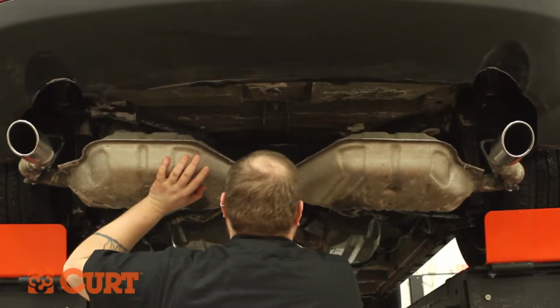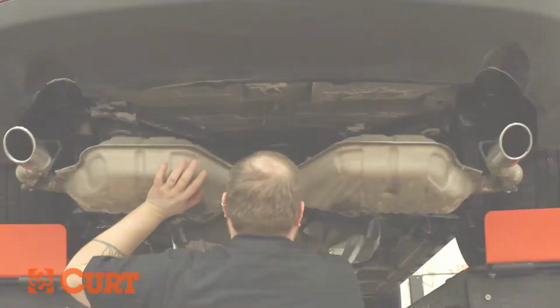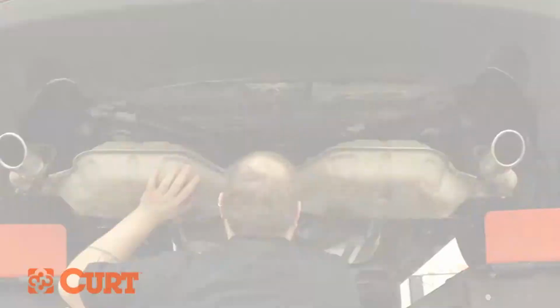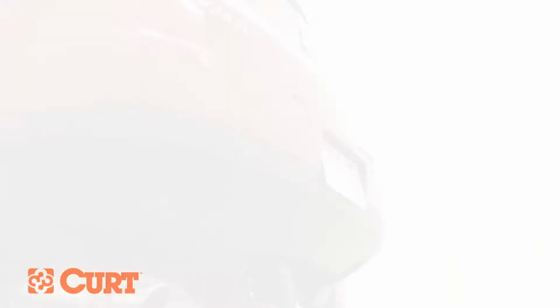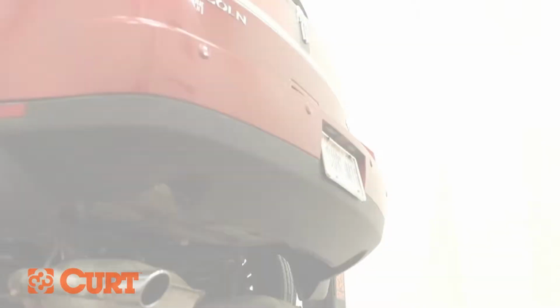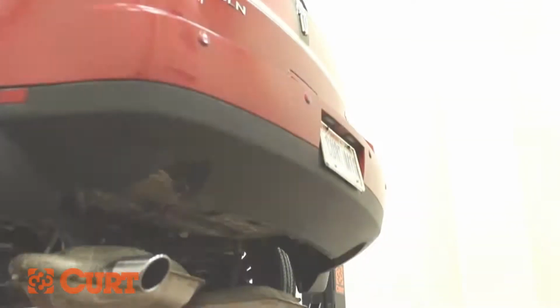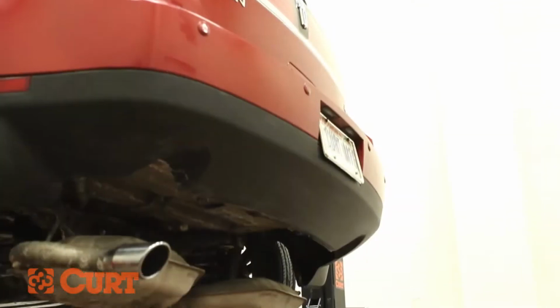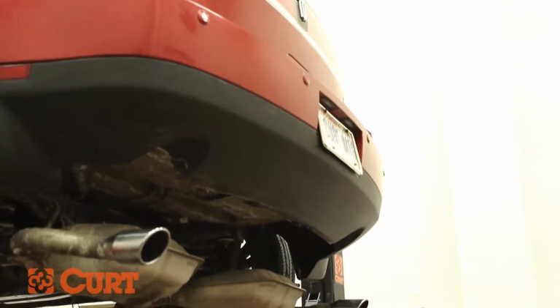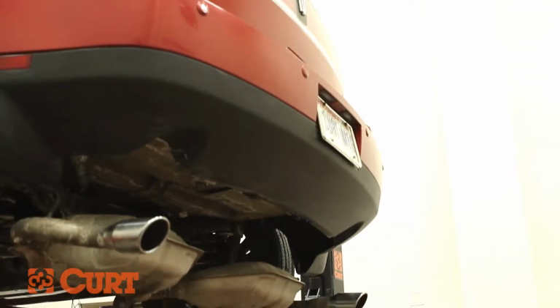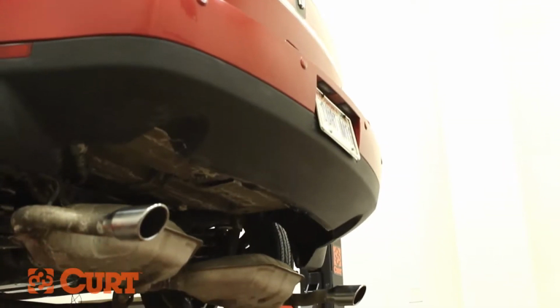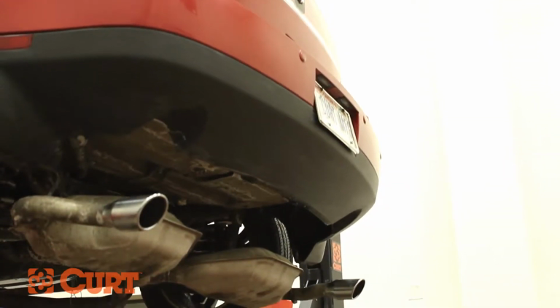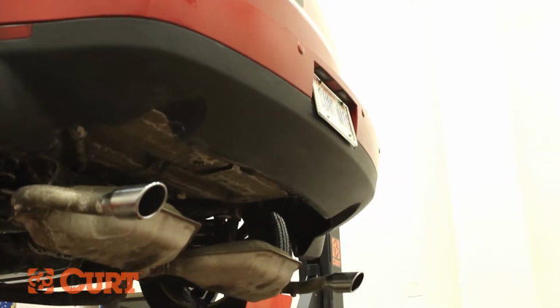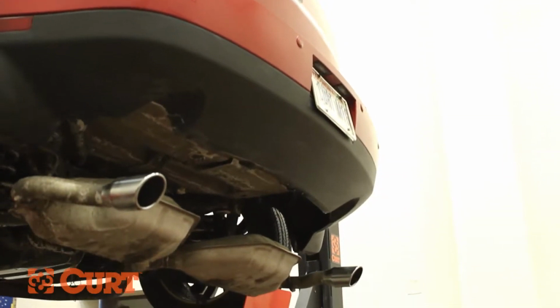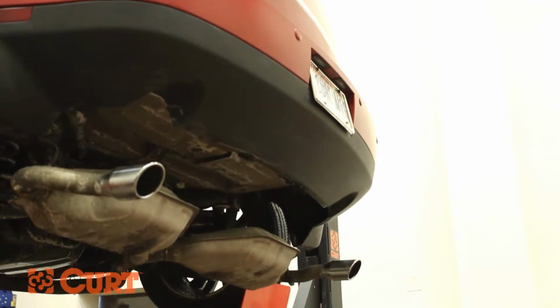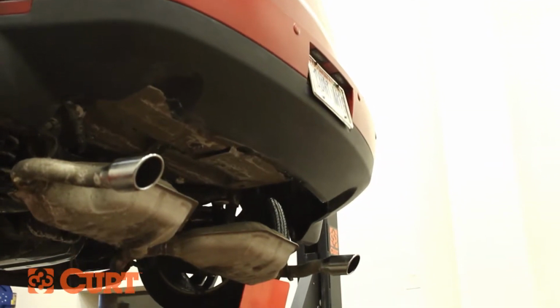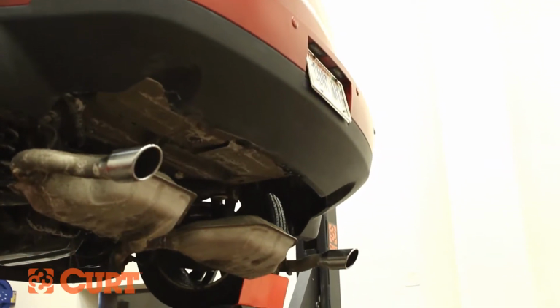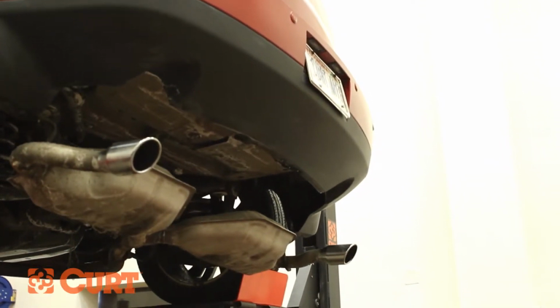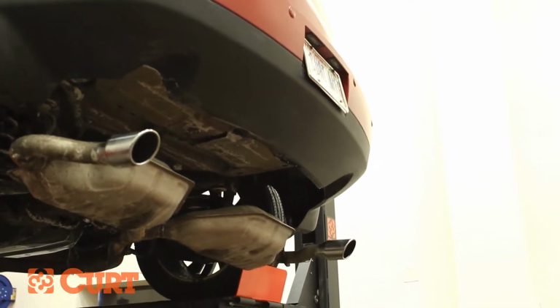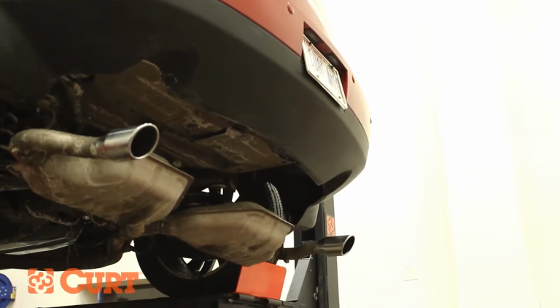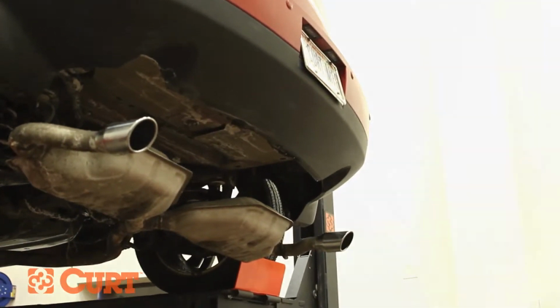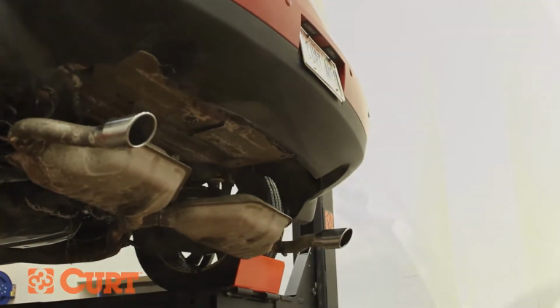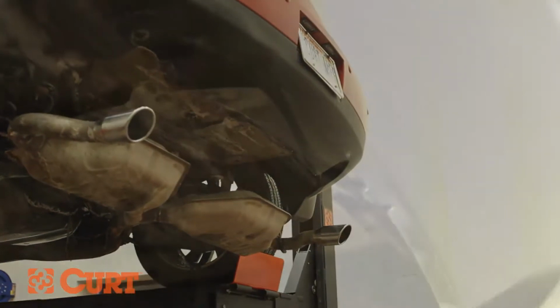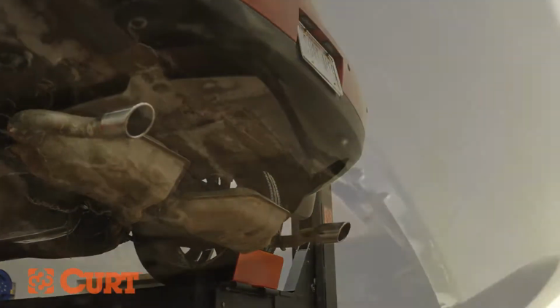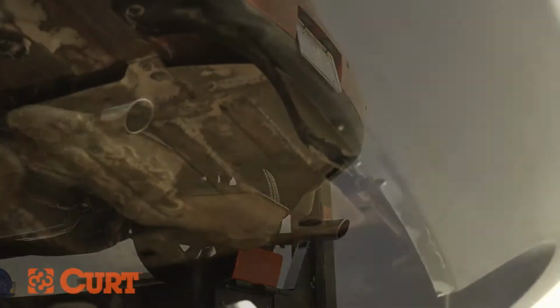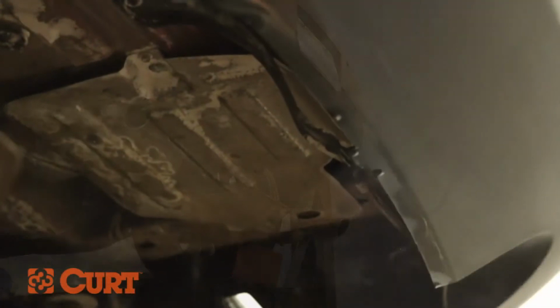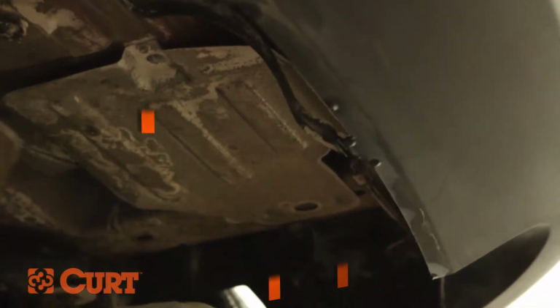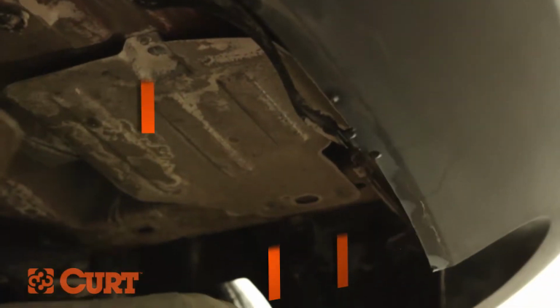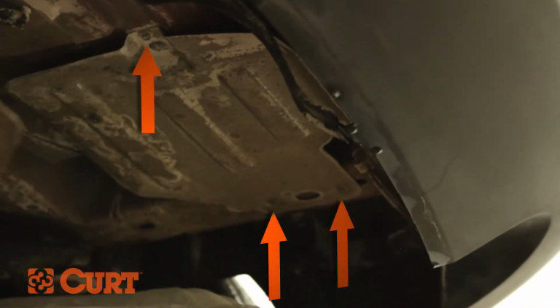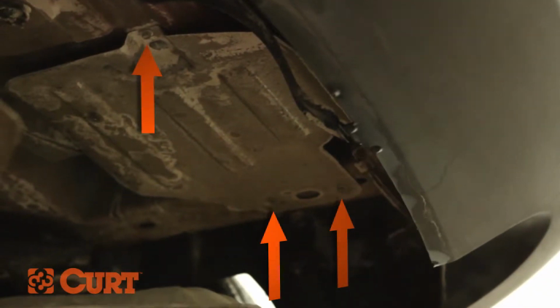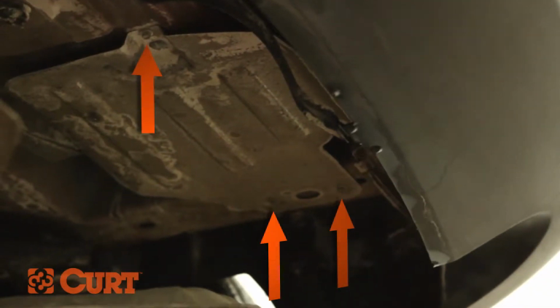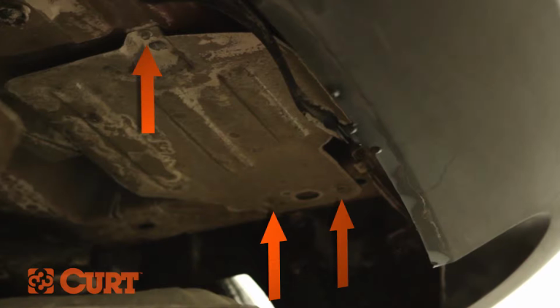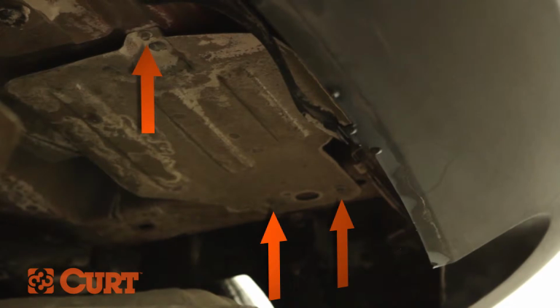Remove the passenger side heat shield. You will need to remove three fasteners located here and one plastic plug.